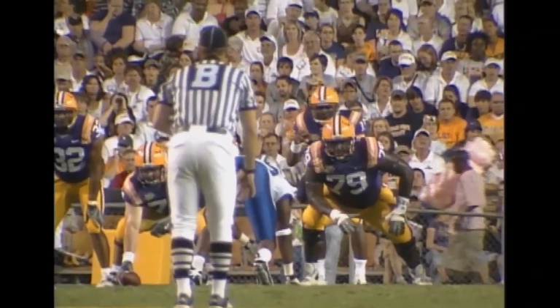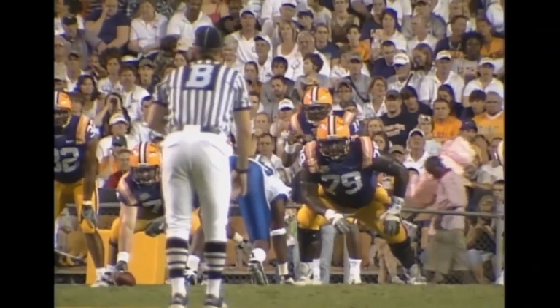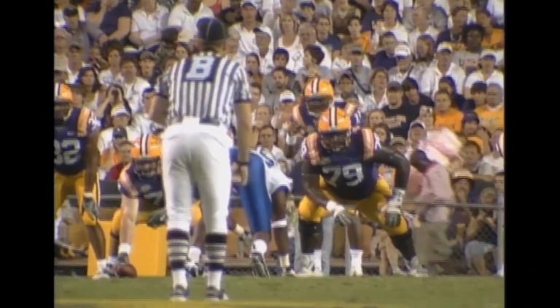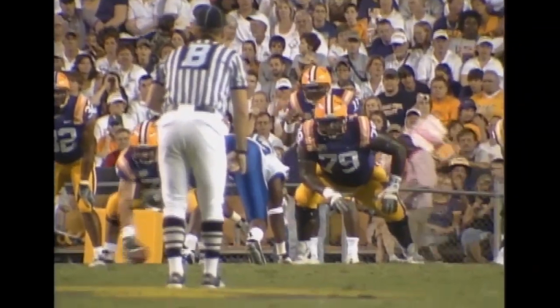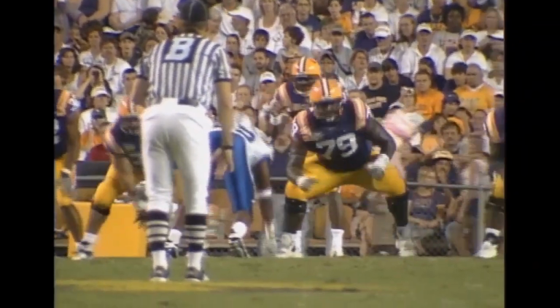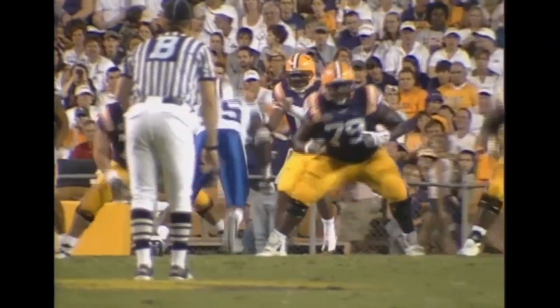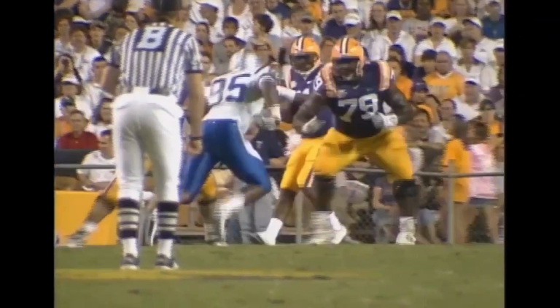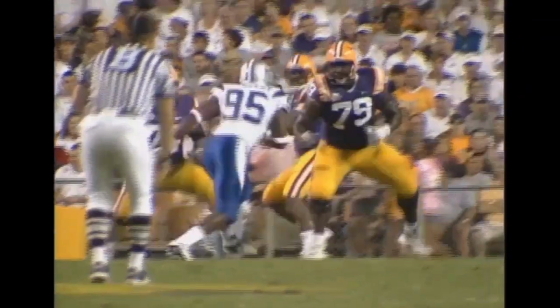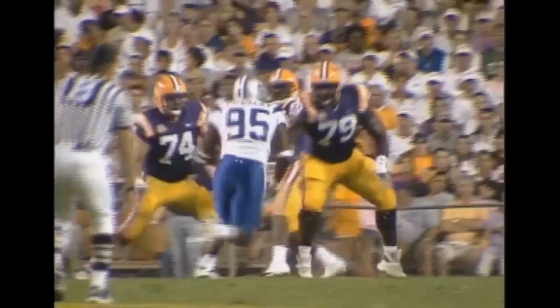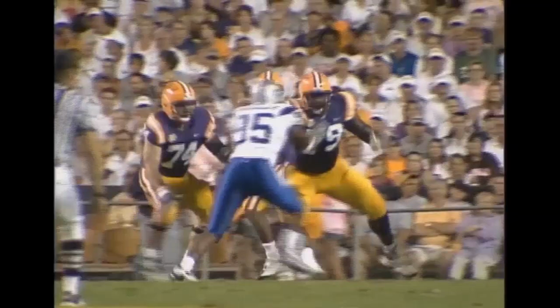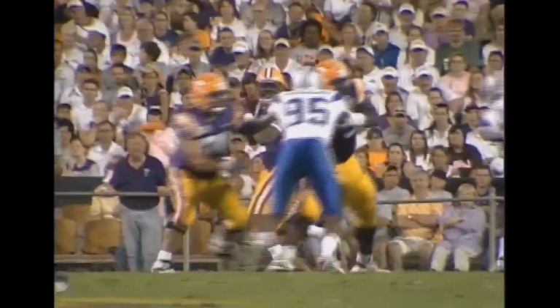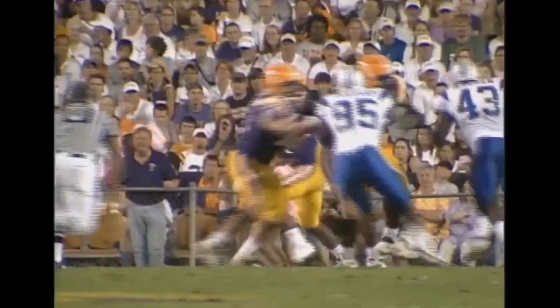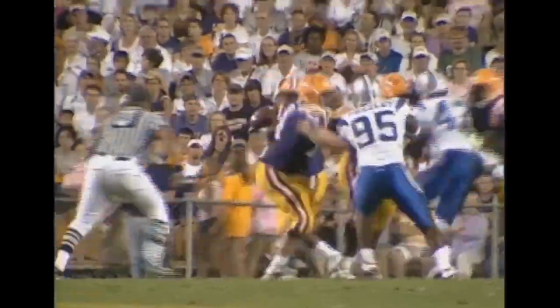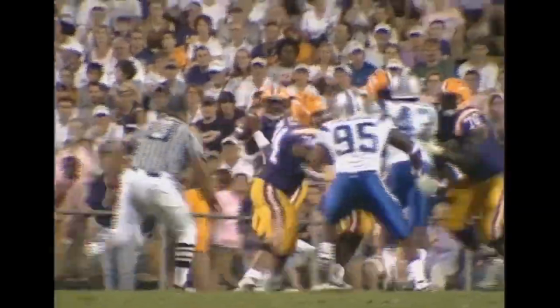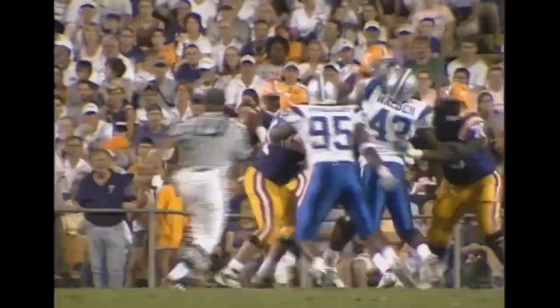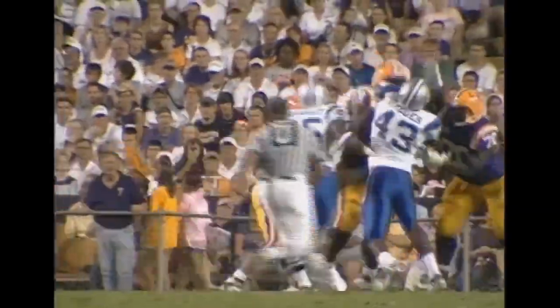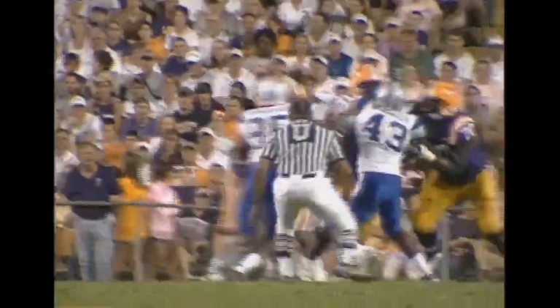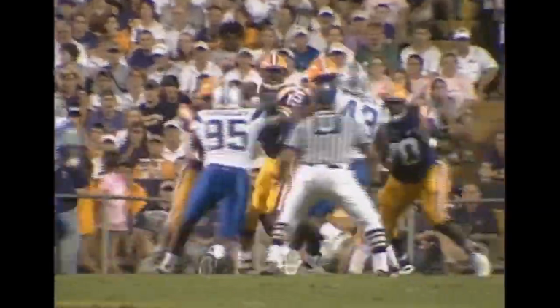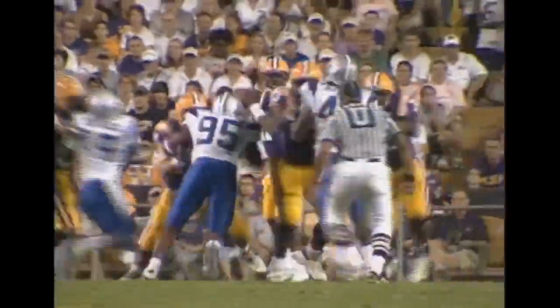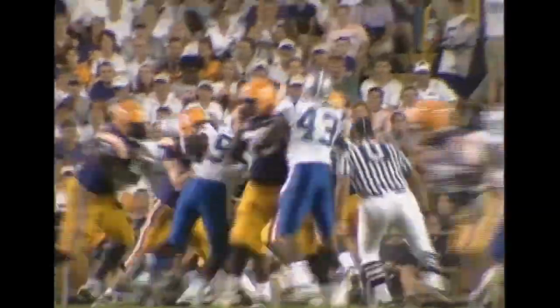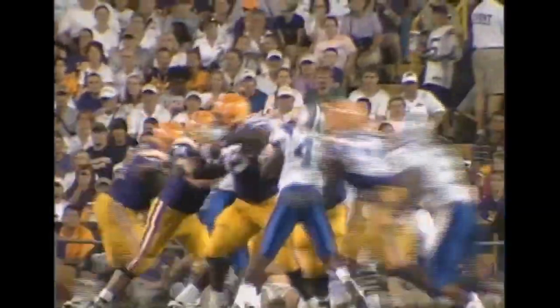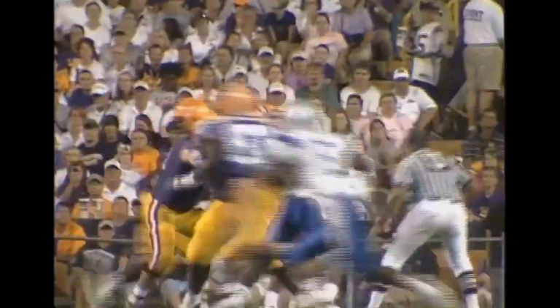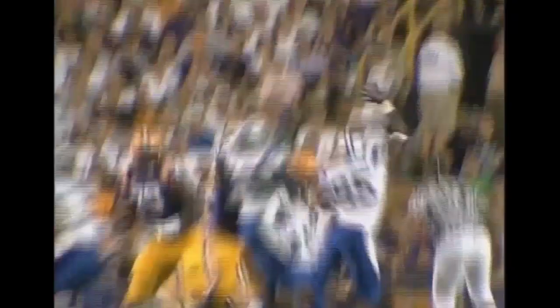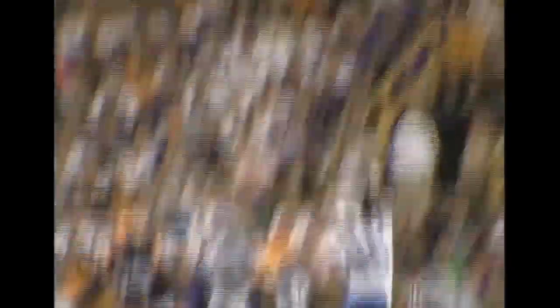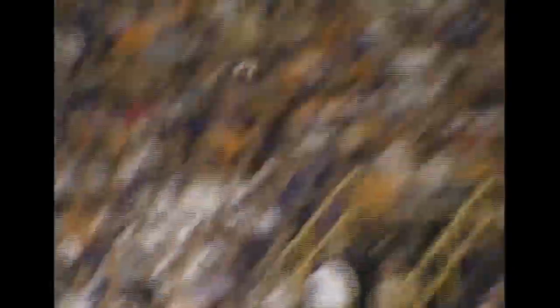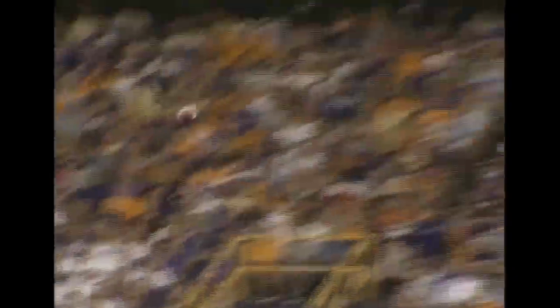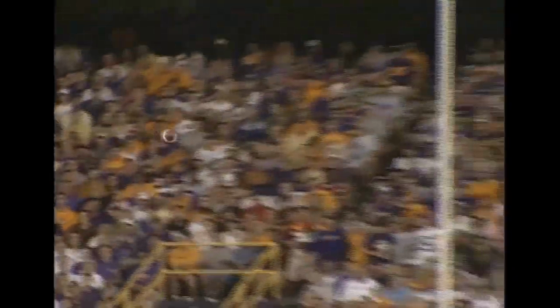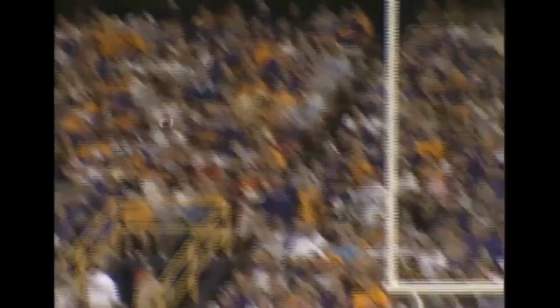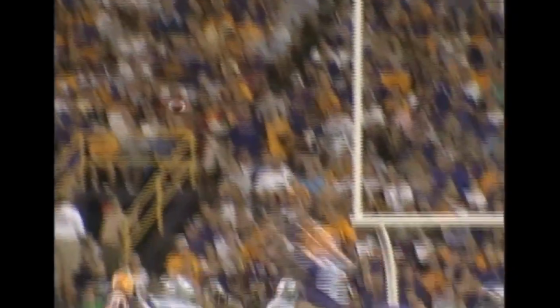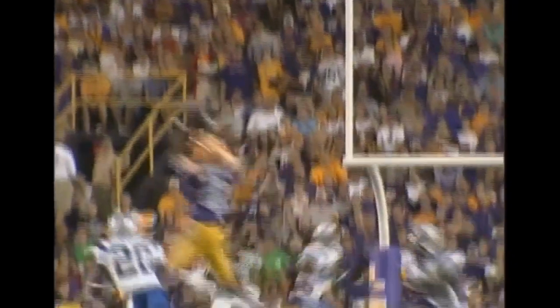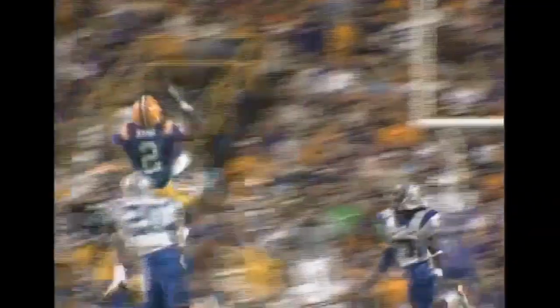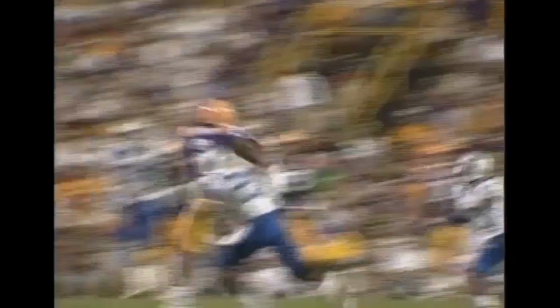He got the snap, he's got it, drops back, has plenty of time — he throws over the middle, and it is caught!